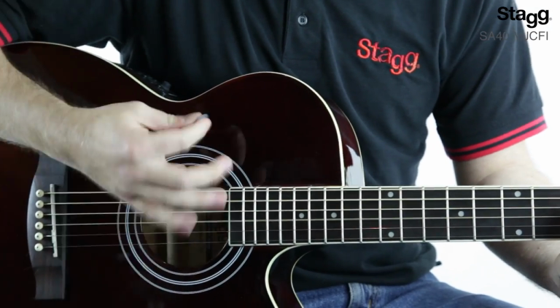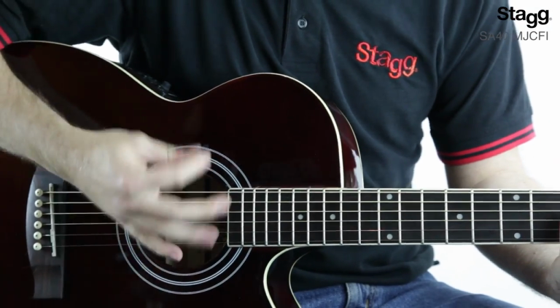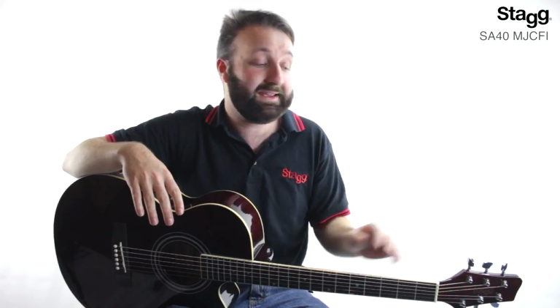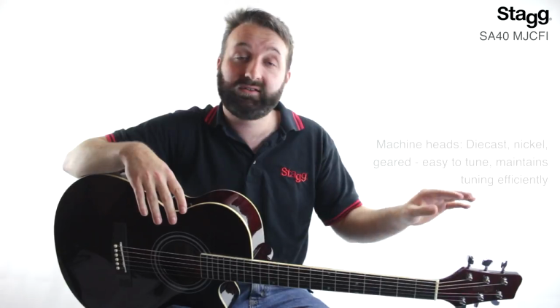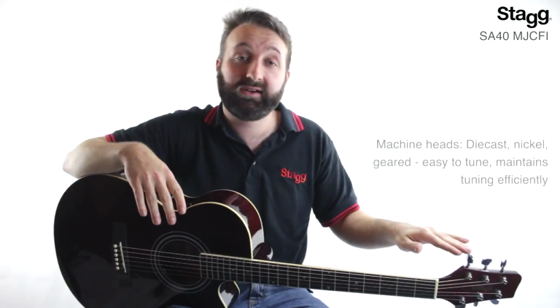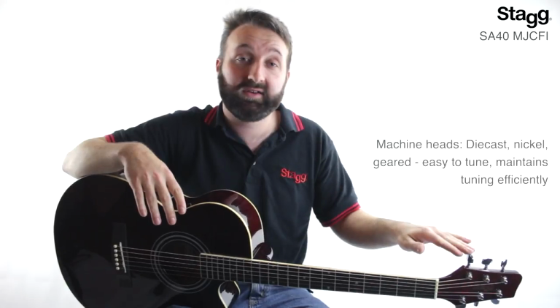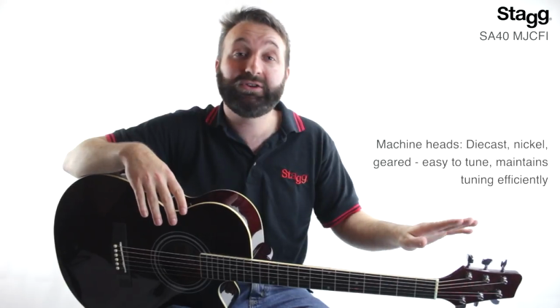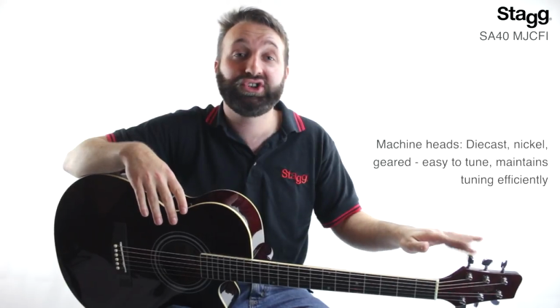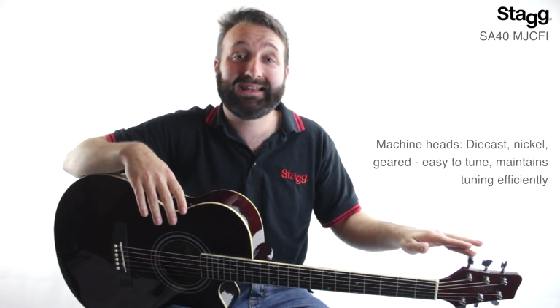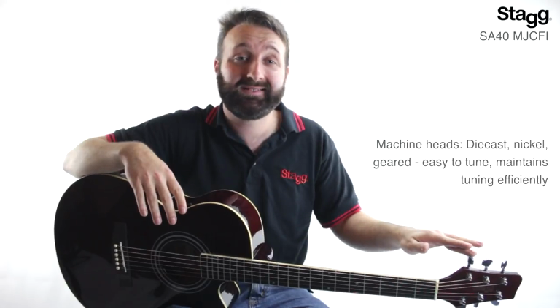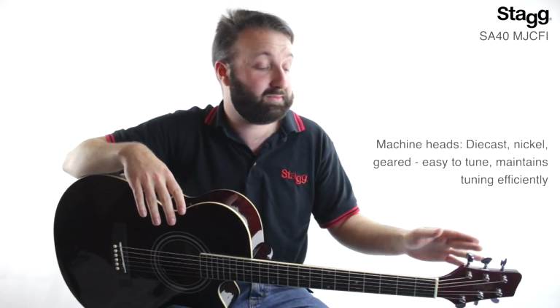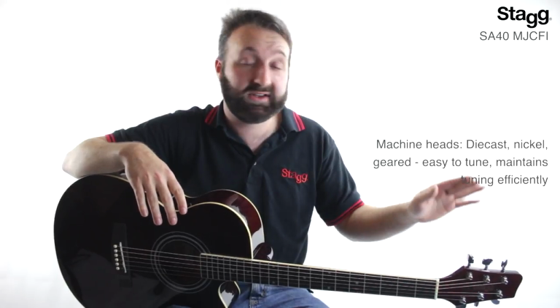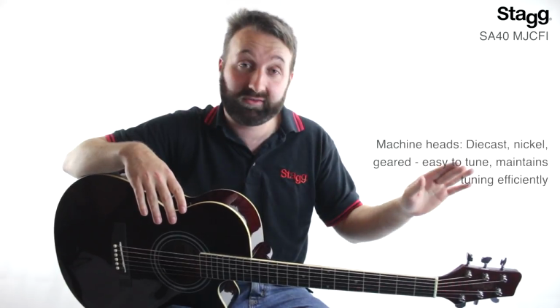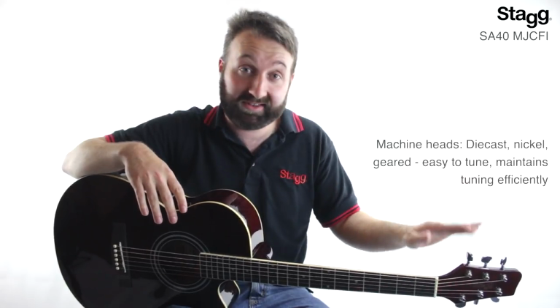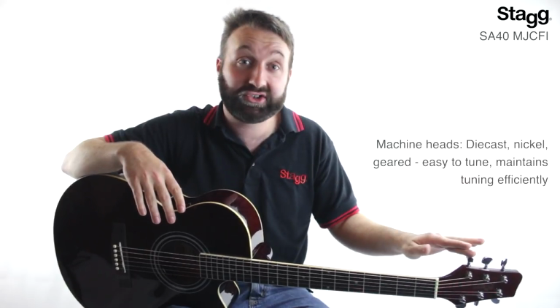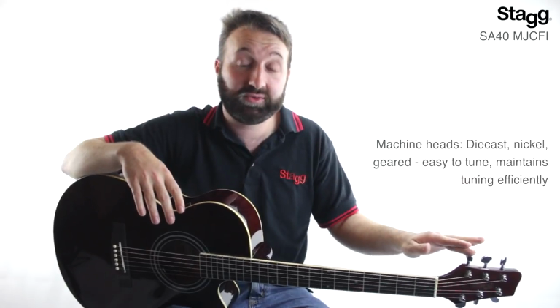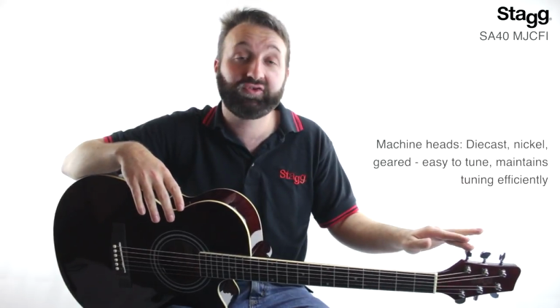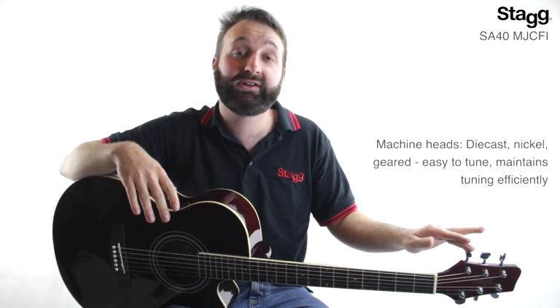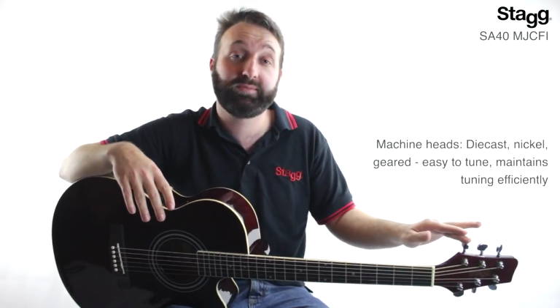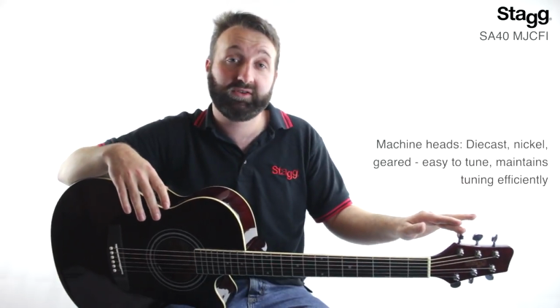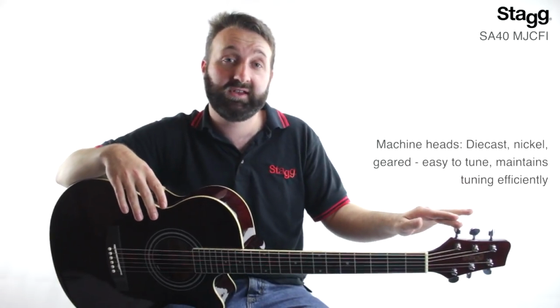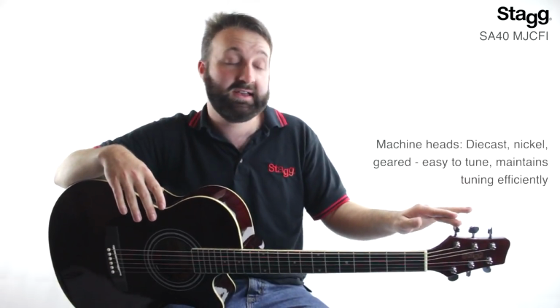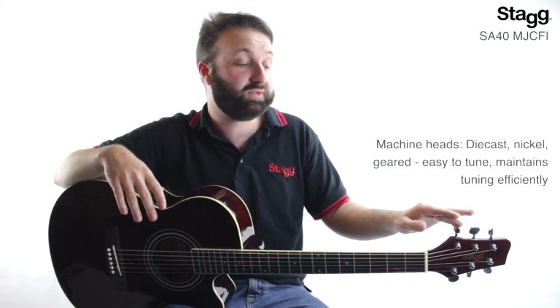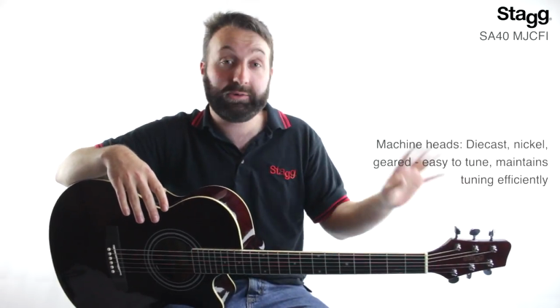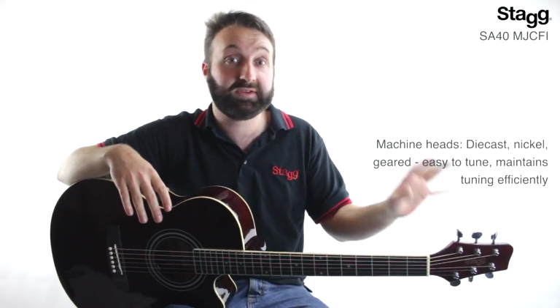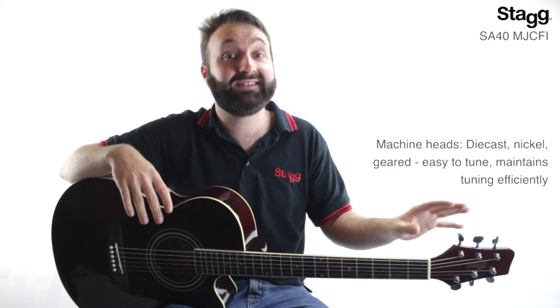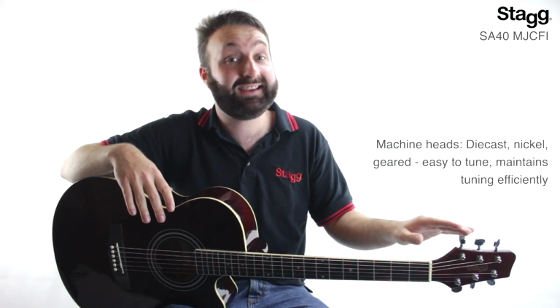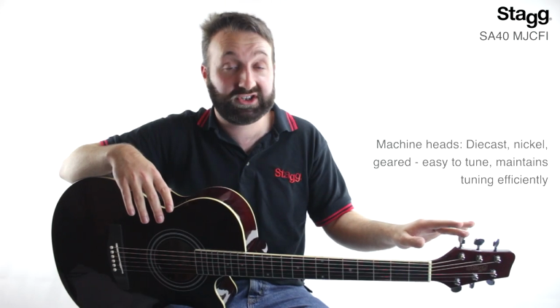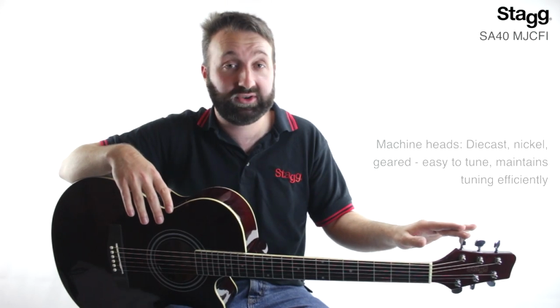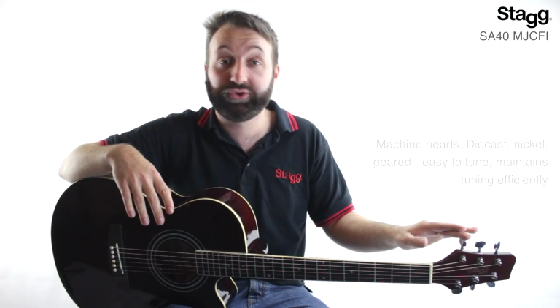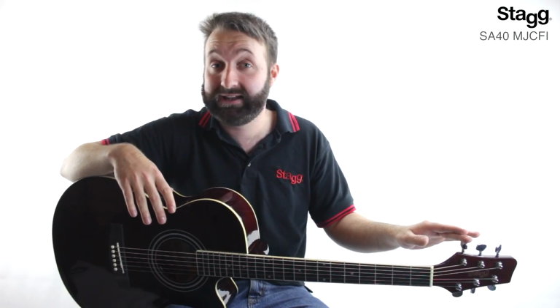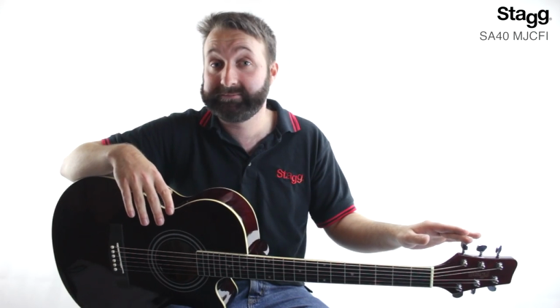The geared die cast nickel machine heads mean your guitar is easy to tune straight out of the box, and also help to maintain their tuning during playing.